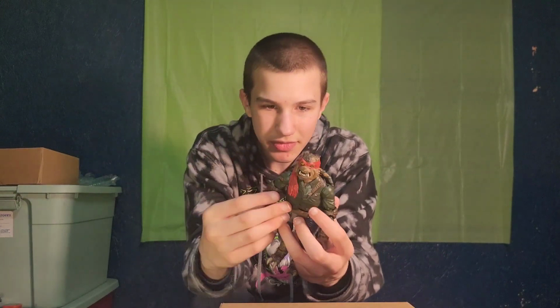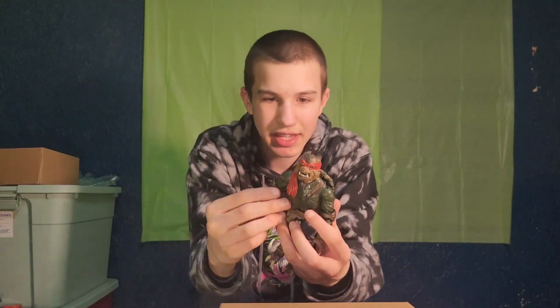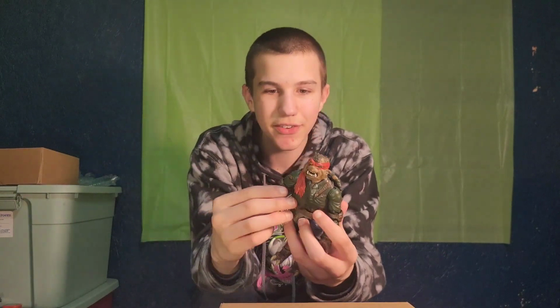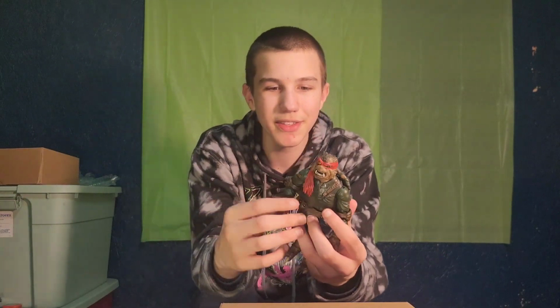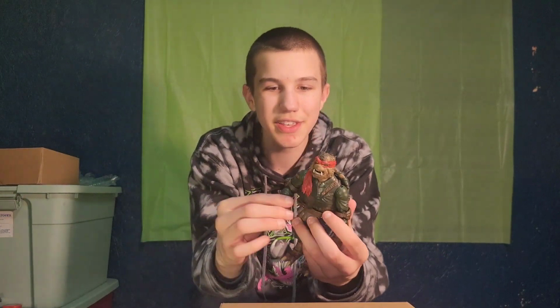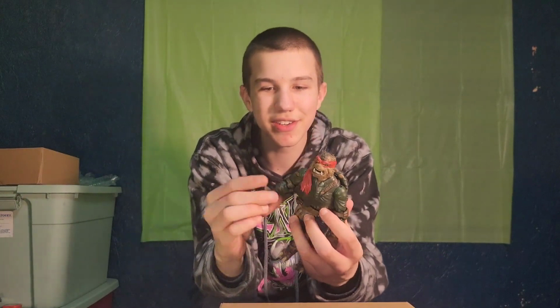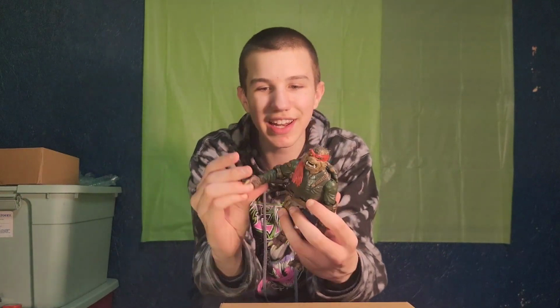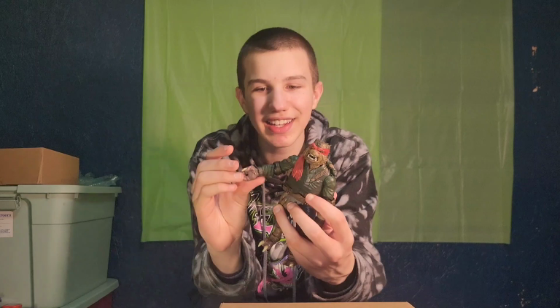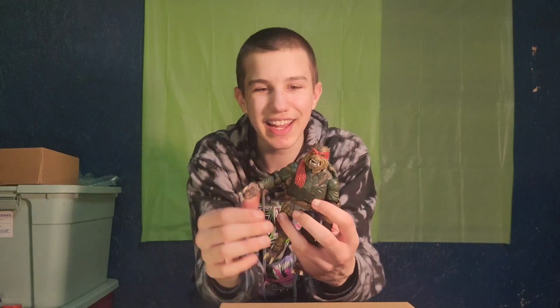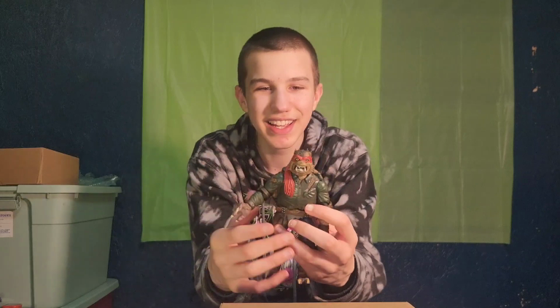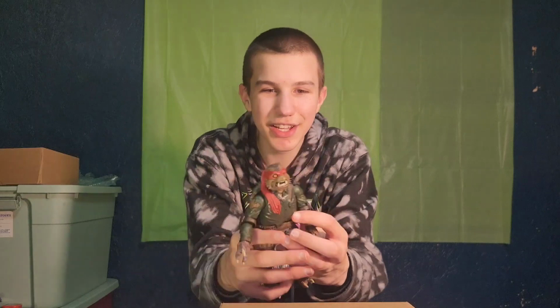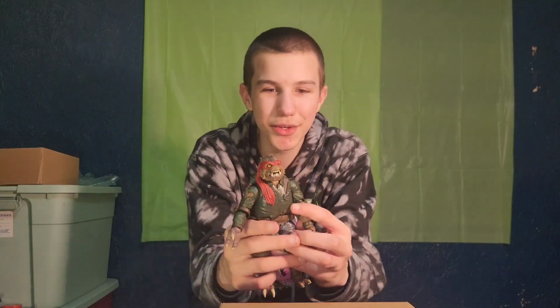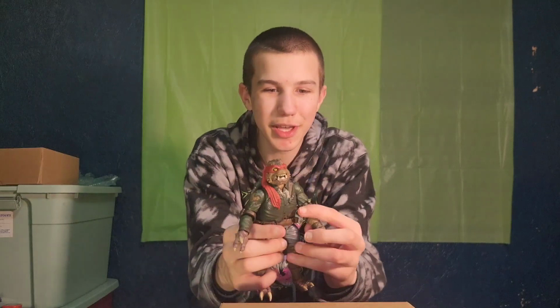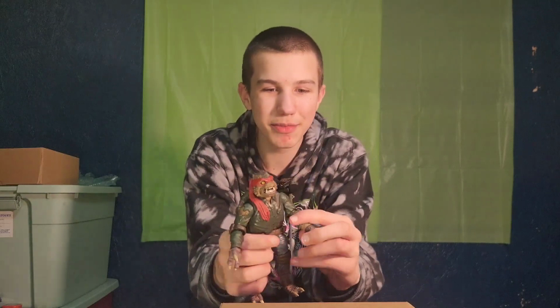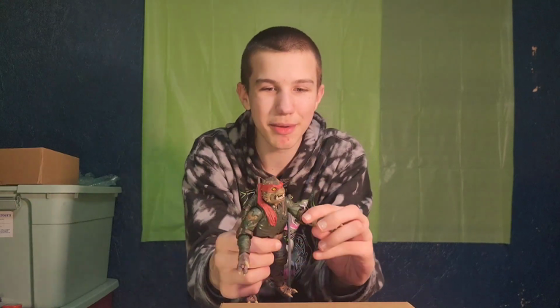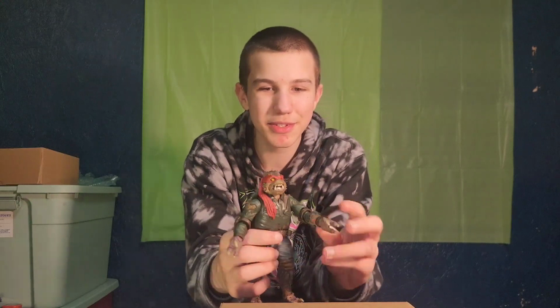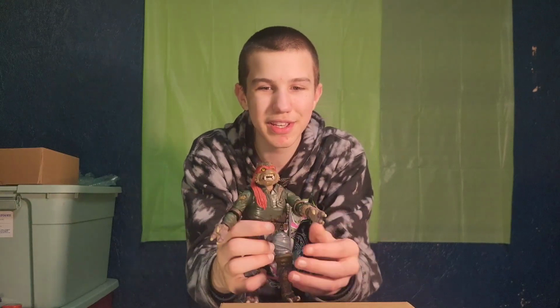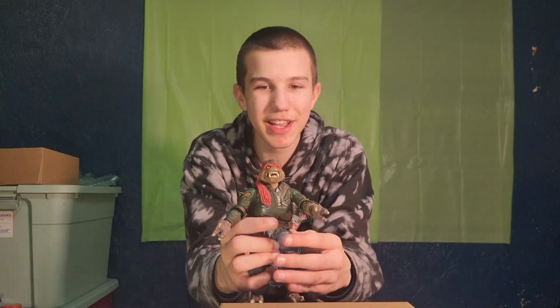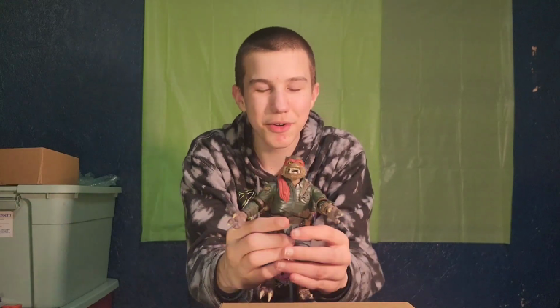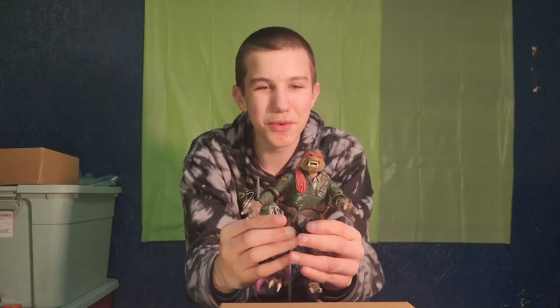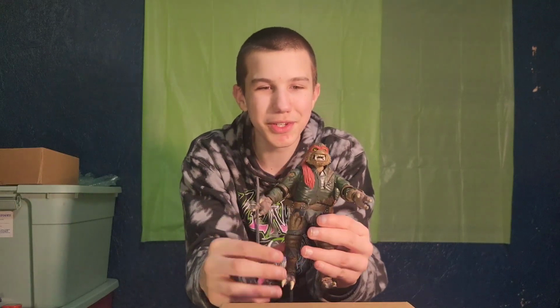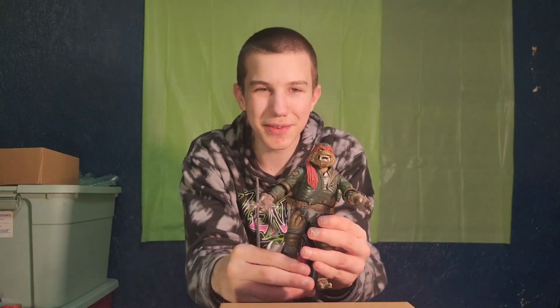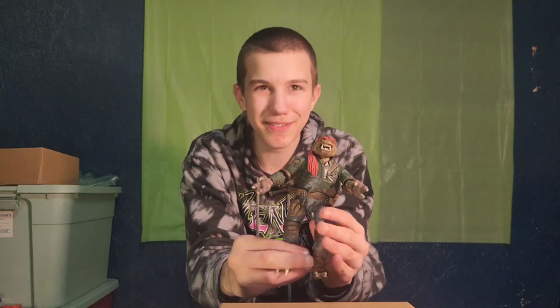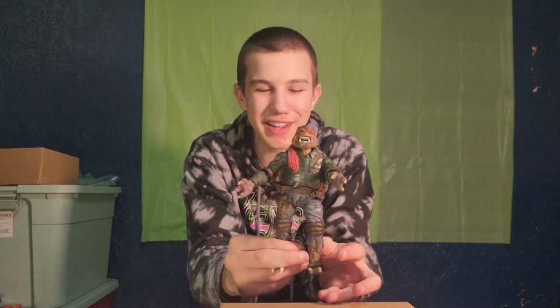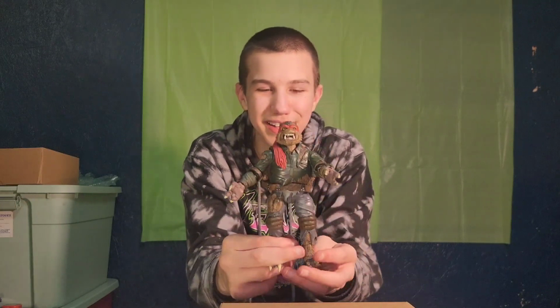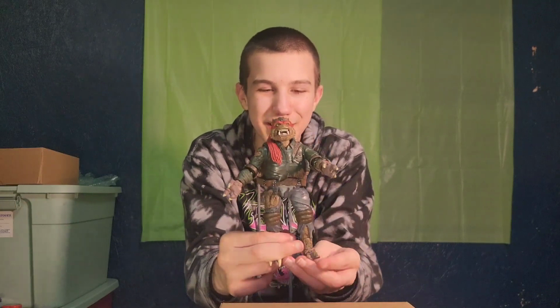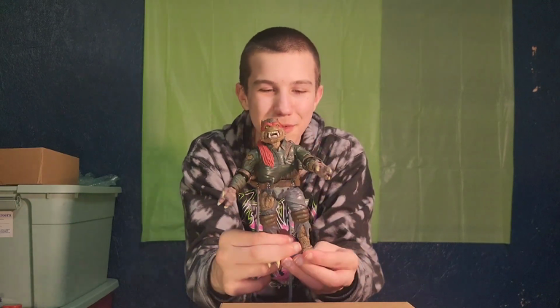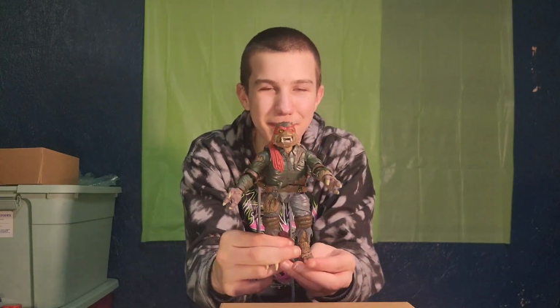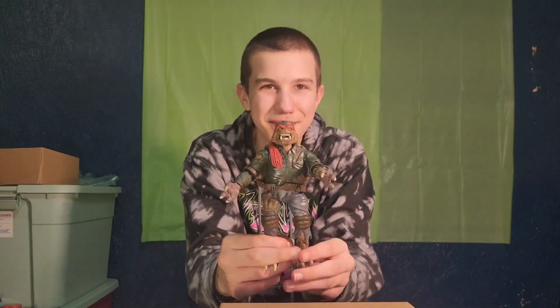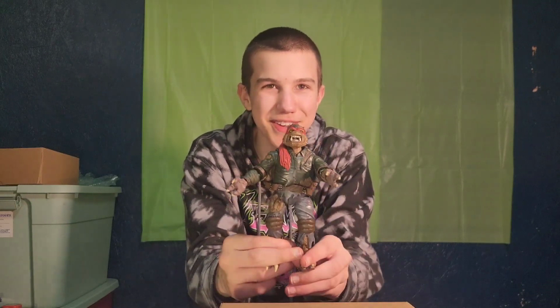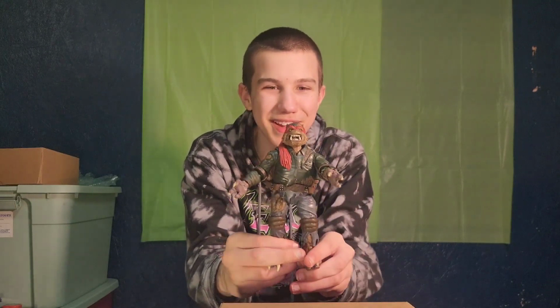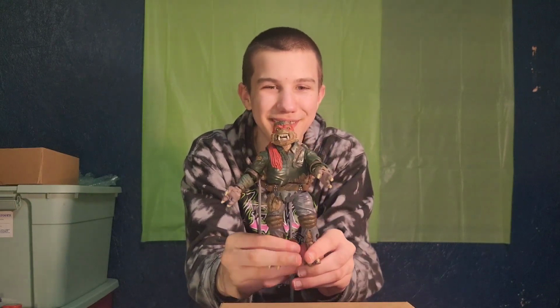His pants and shirt are the colors of the Wolfman's outfit, which is really cool. I rate the figure 10 out of 10, two thumbs up — coolest Raphael and Wolfman figure ever.